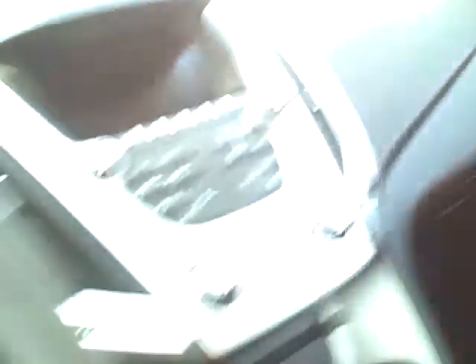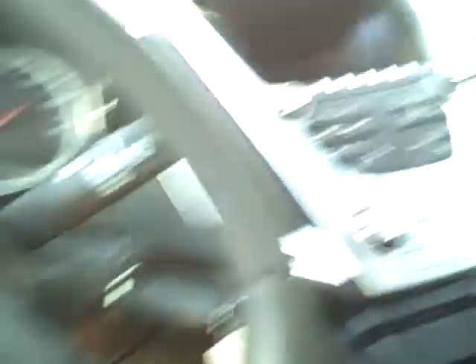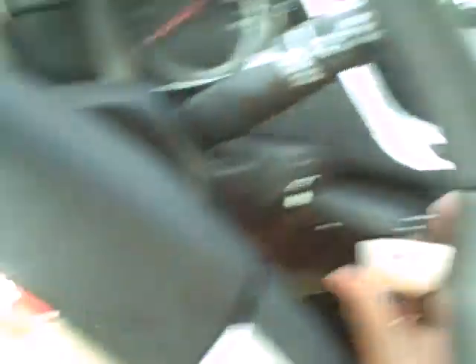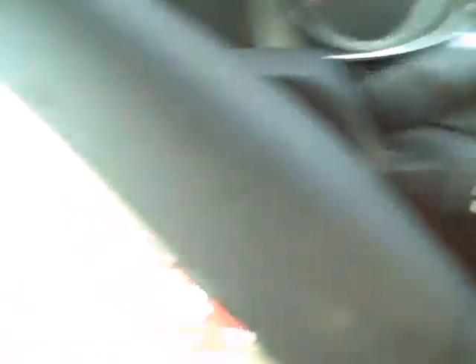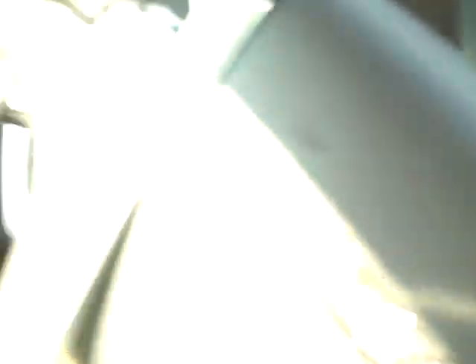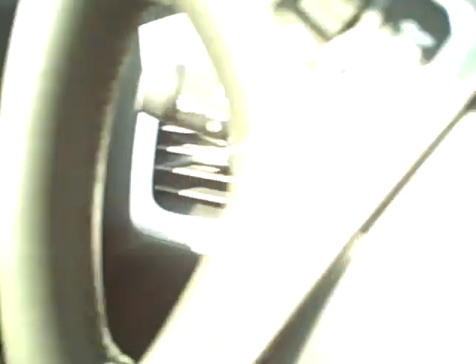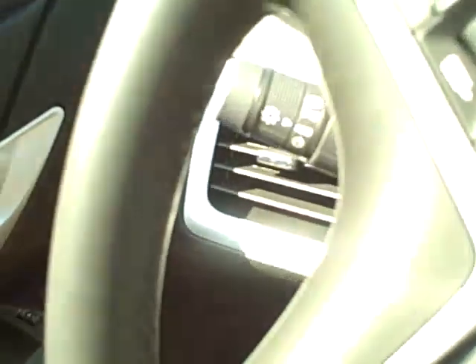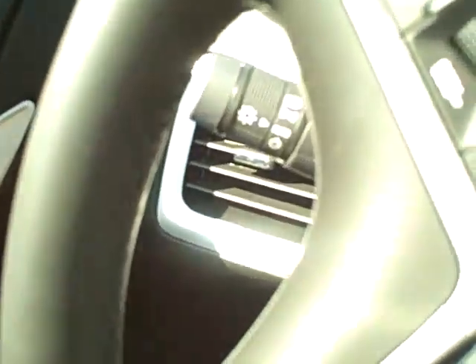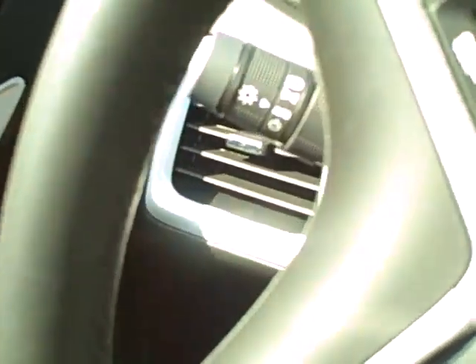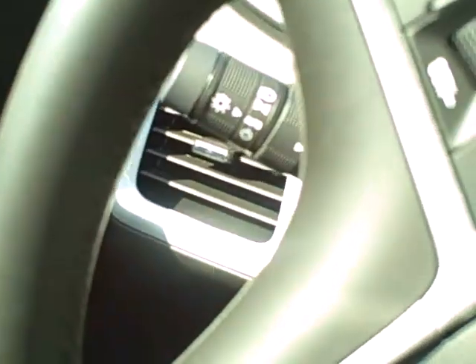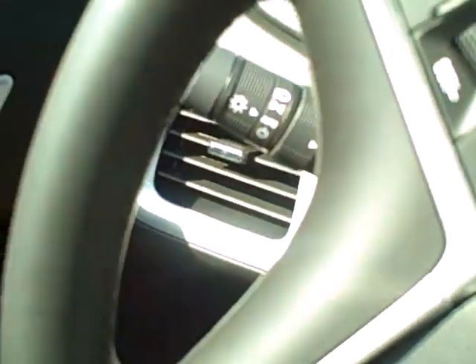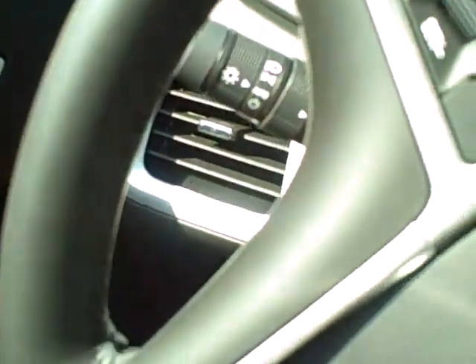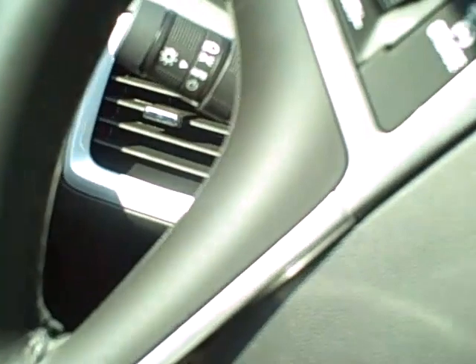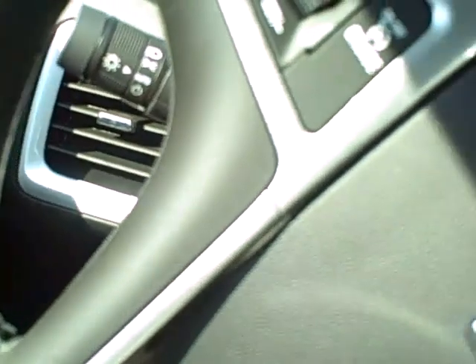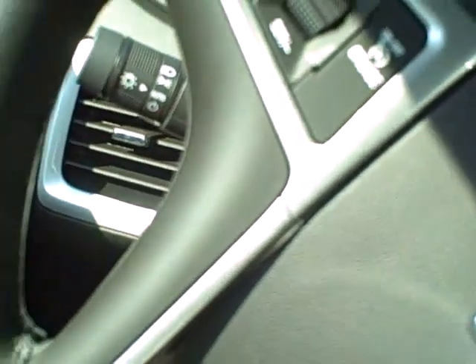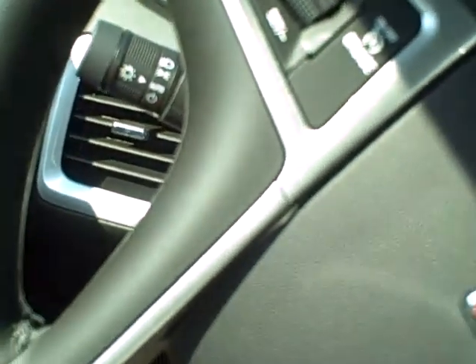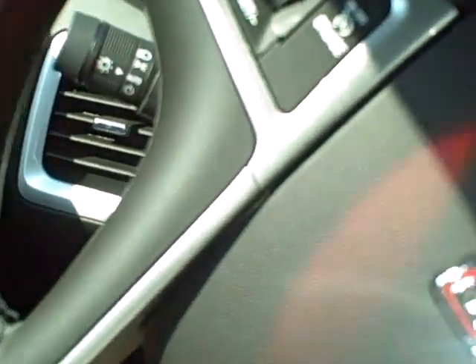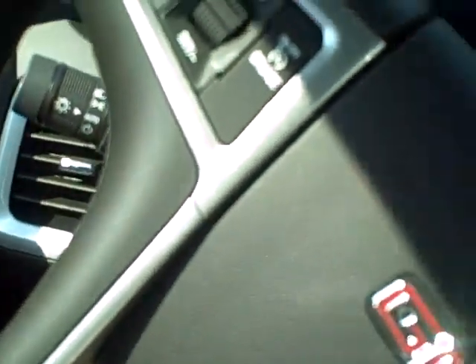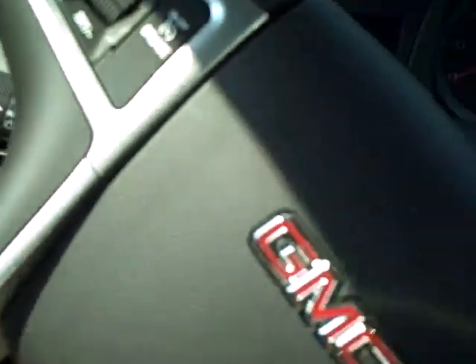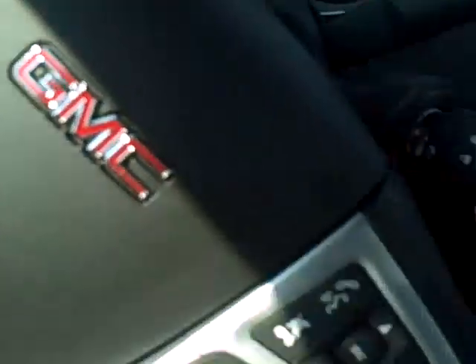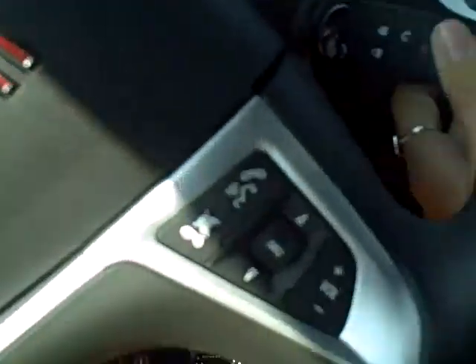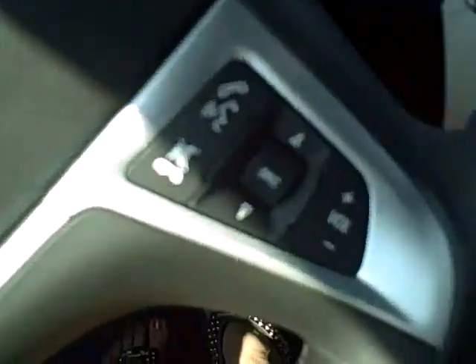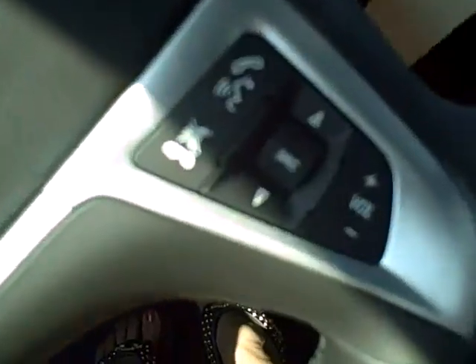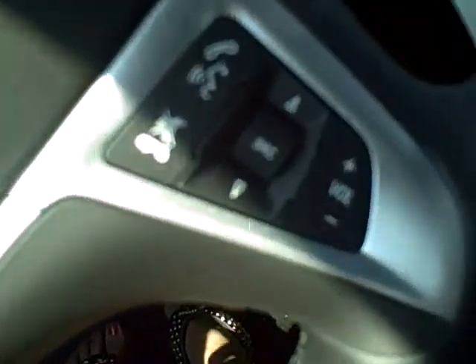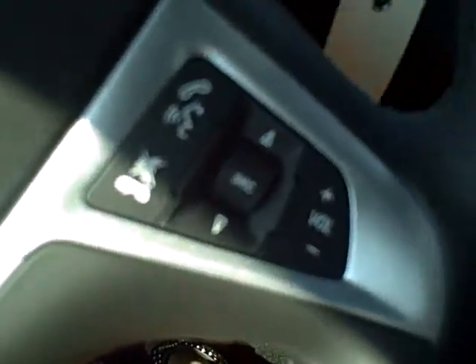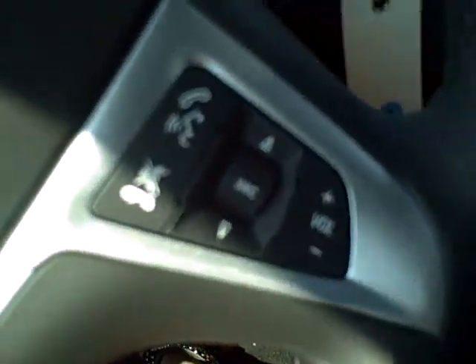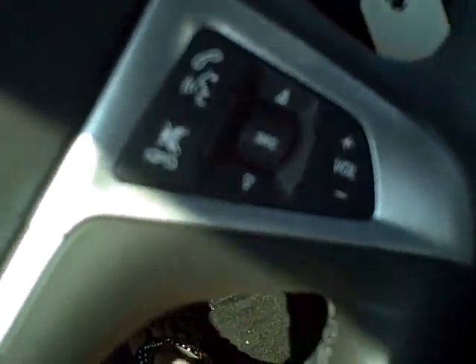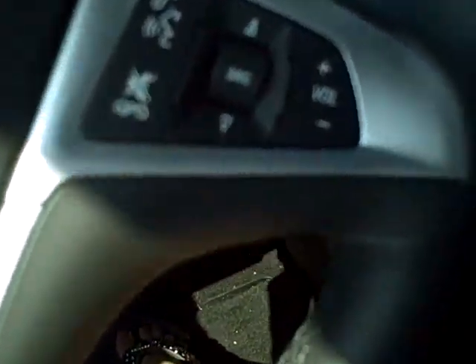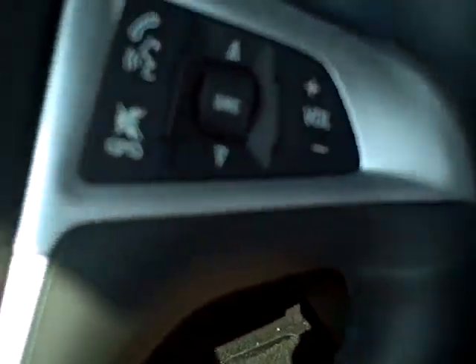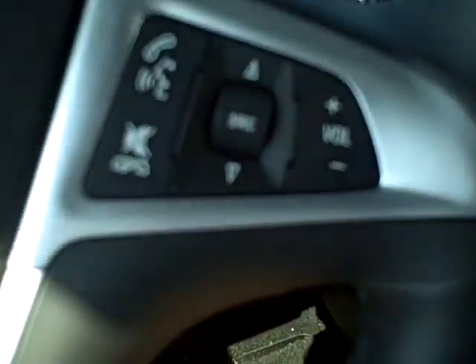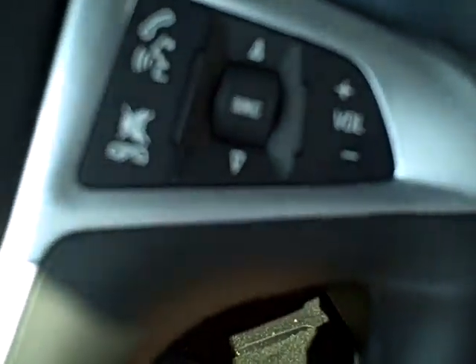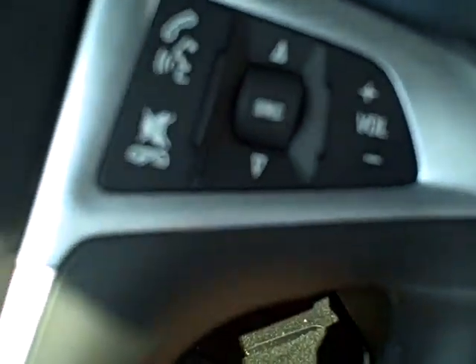Steering wheel has cruise controls, radio controls, and Bluetooth capabilities.